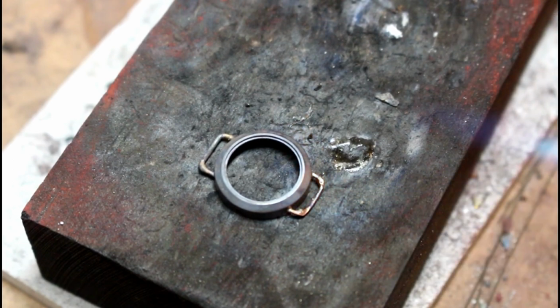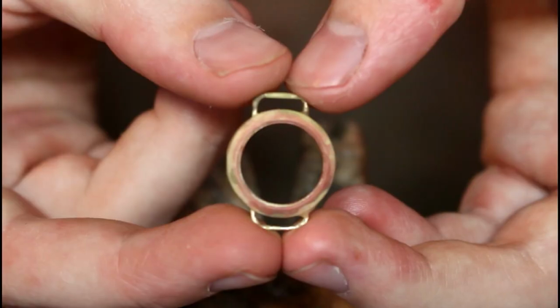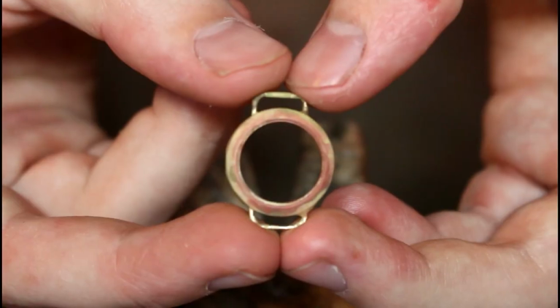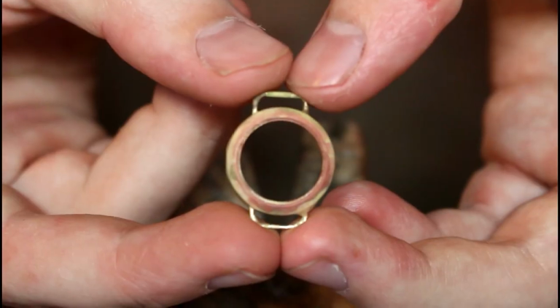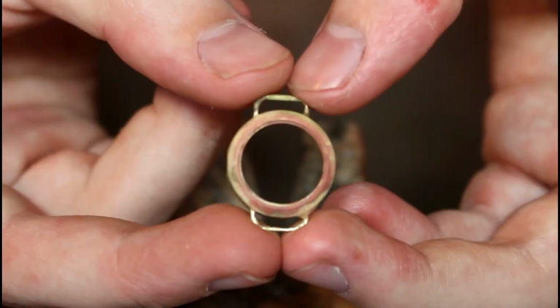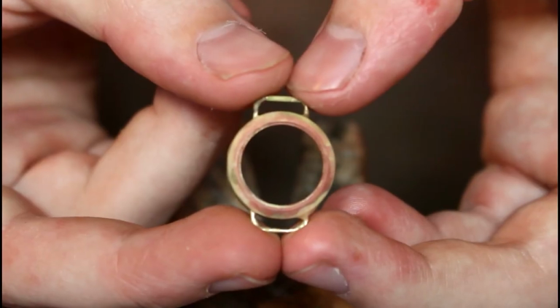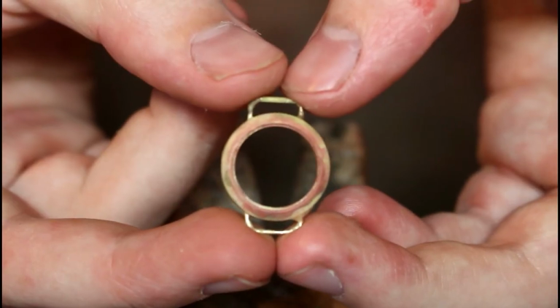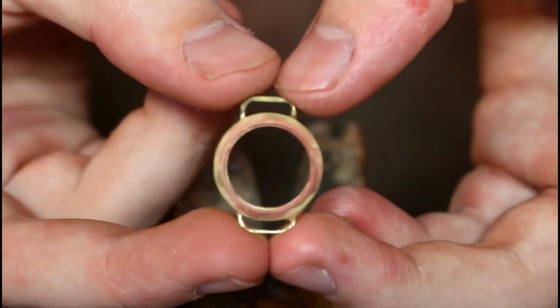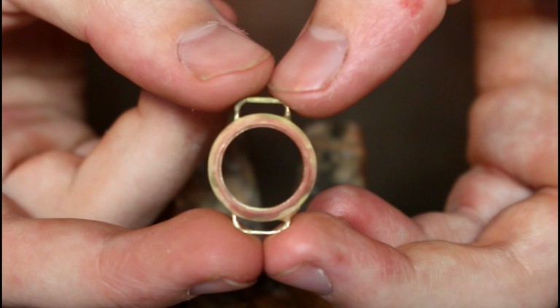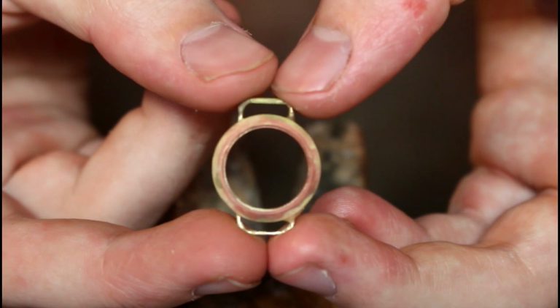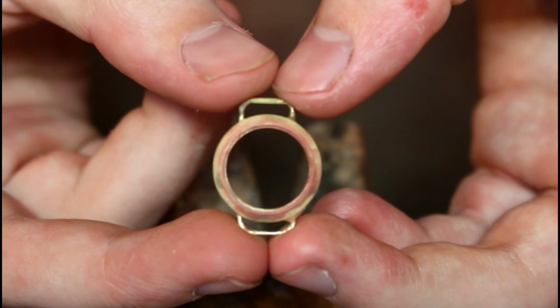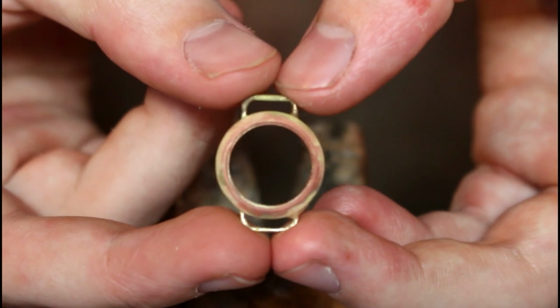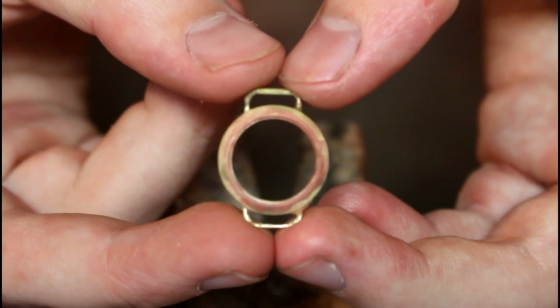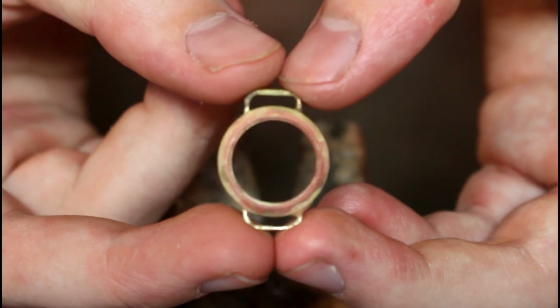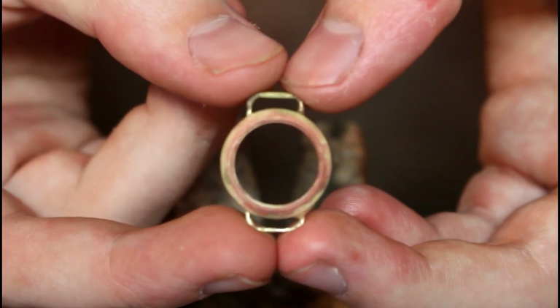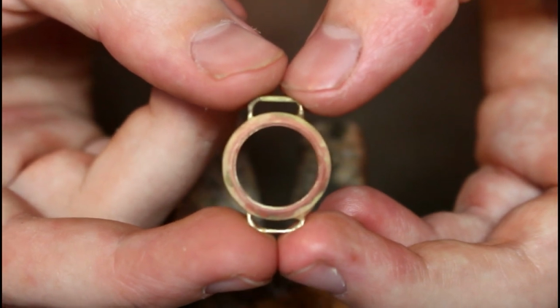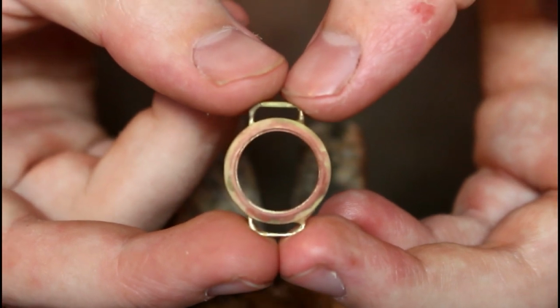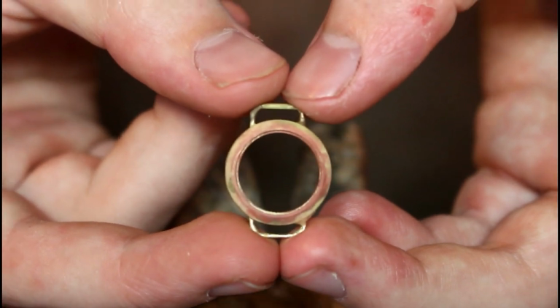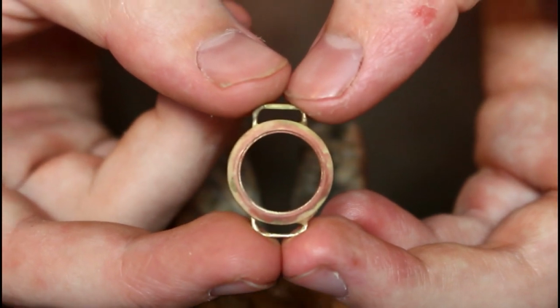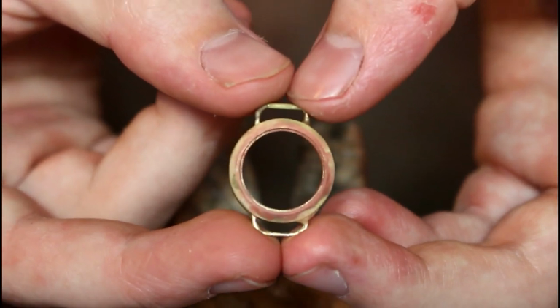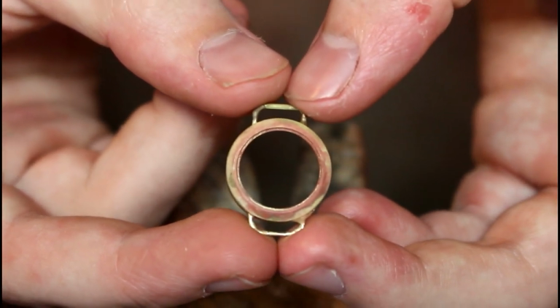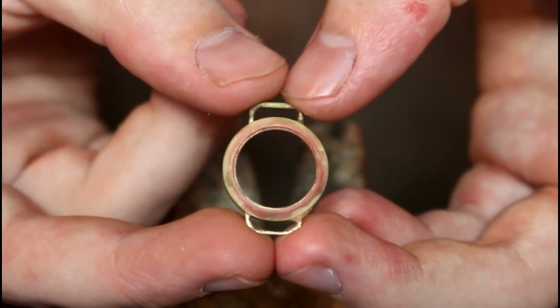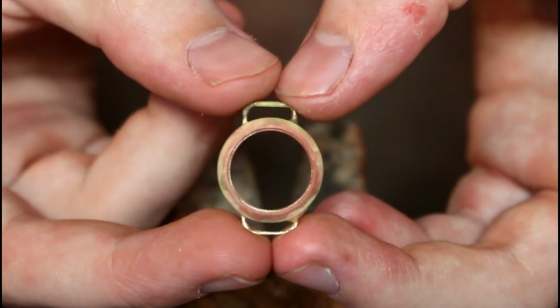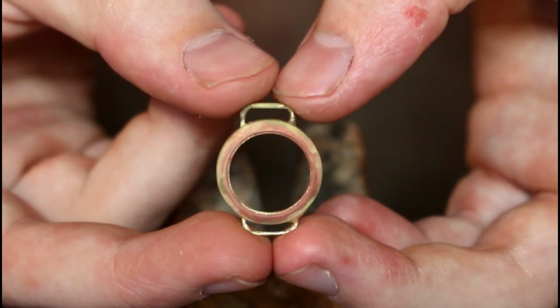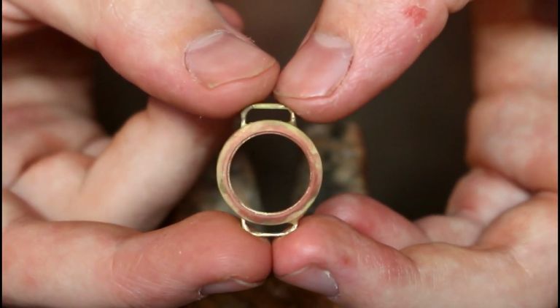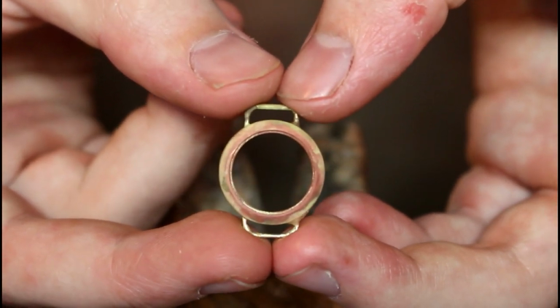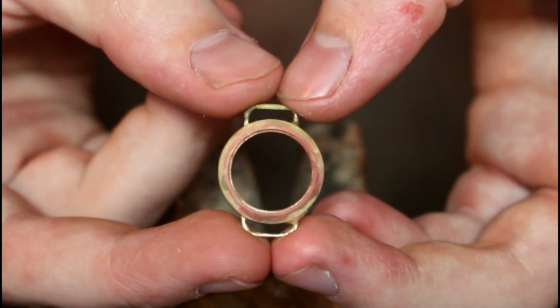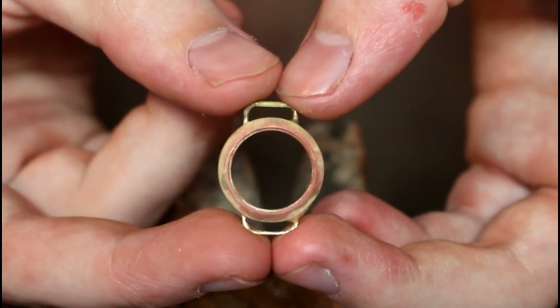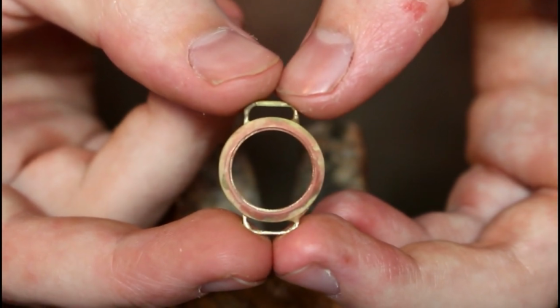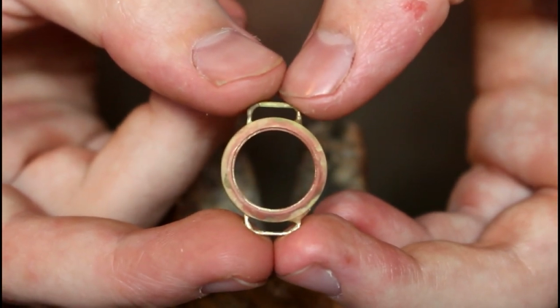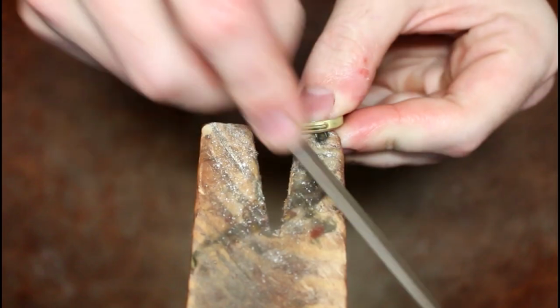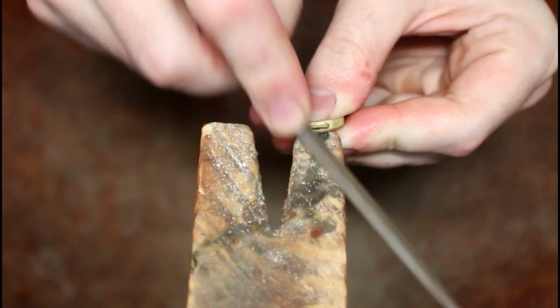Once the soldering is done, we file and remove any excess and tidy up the piece, before sanding and polishing it.